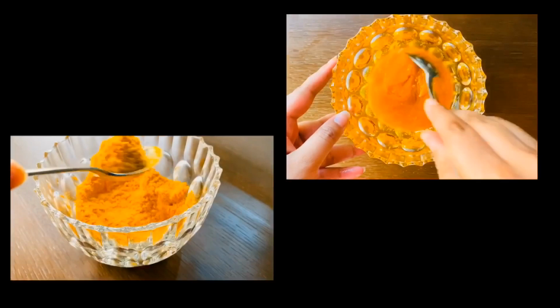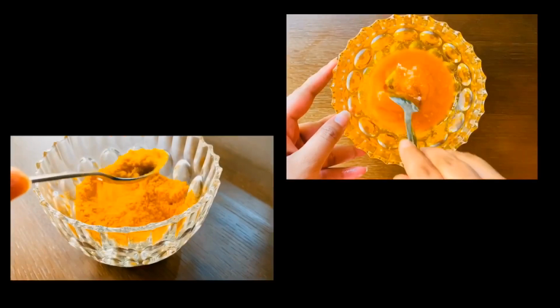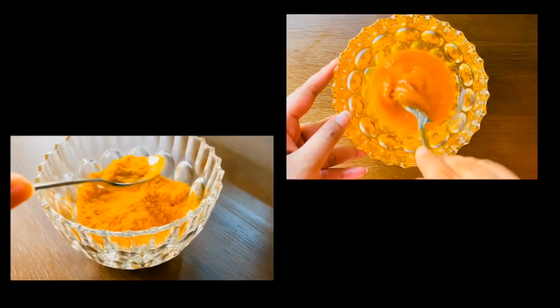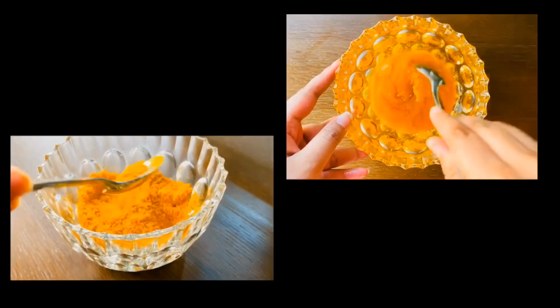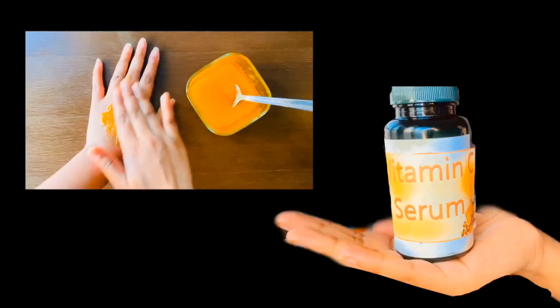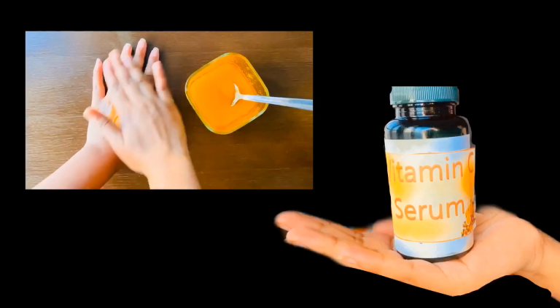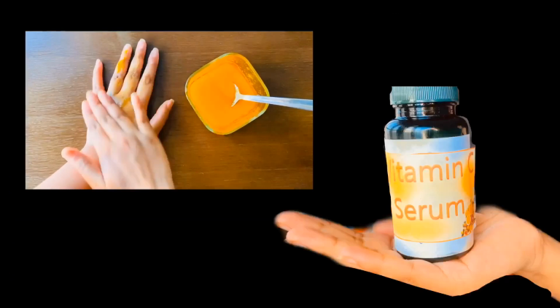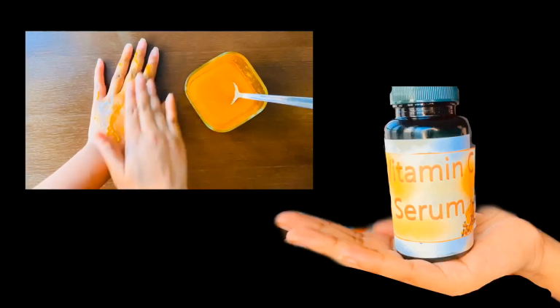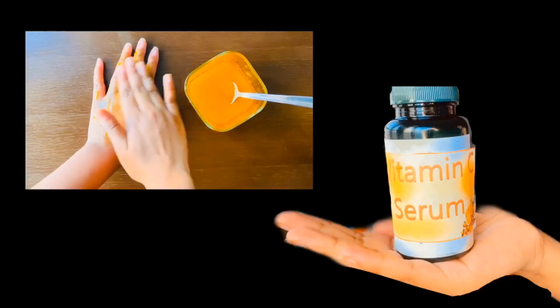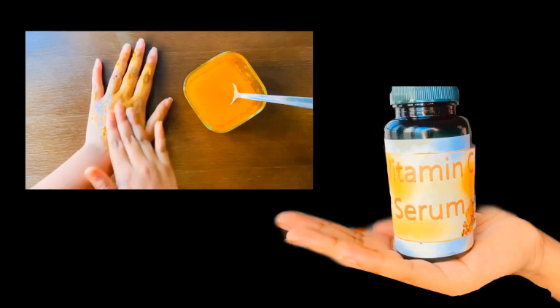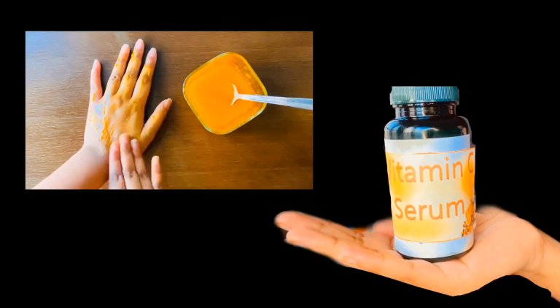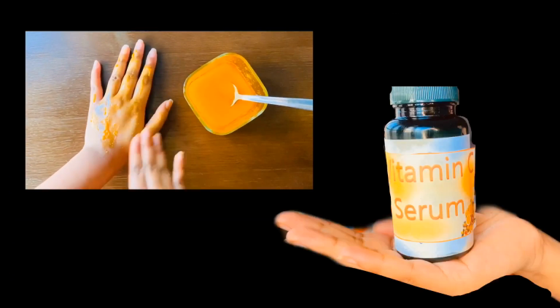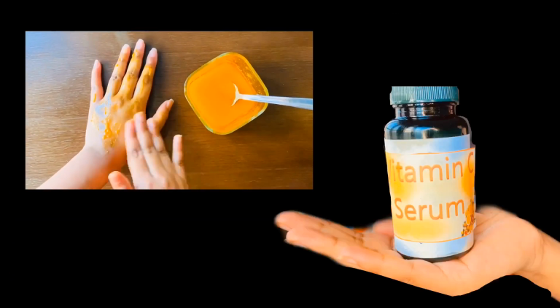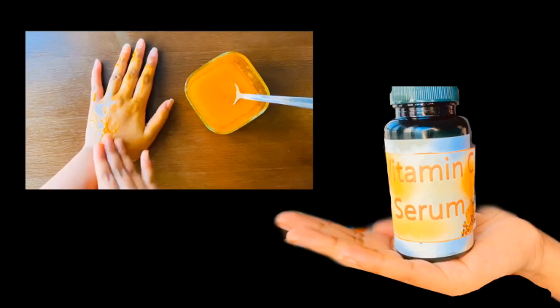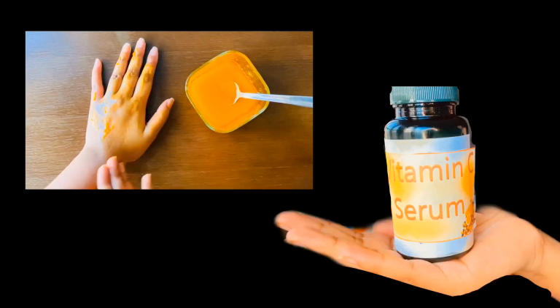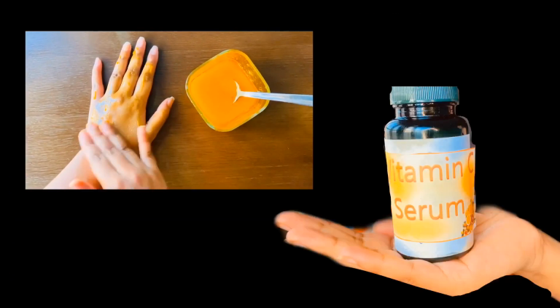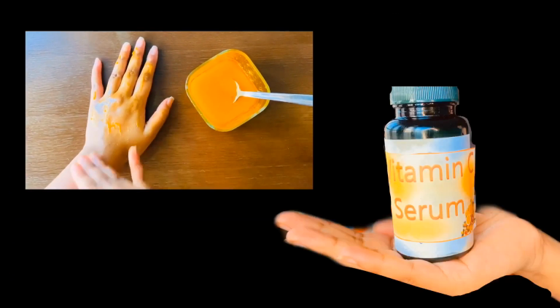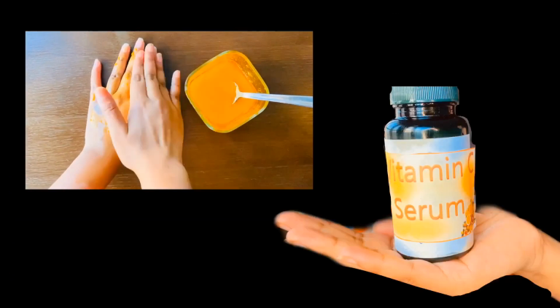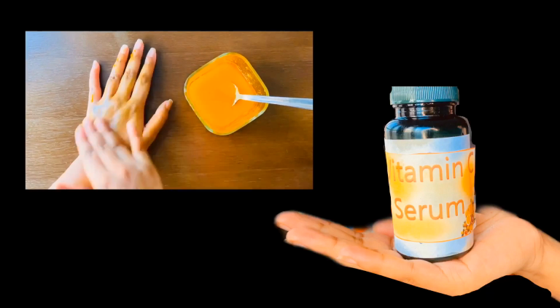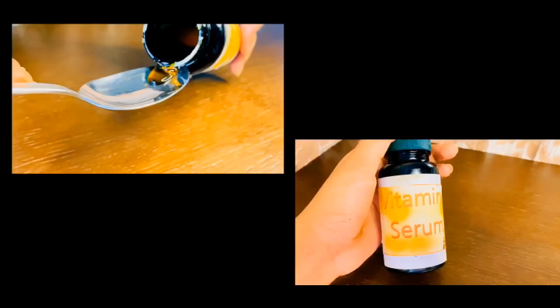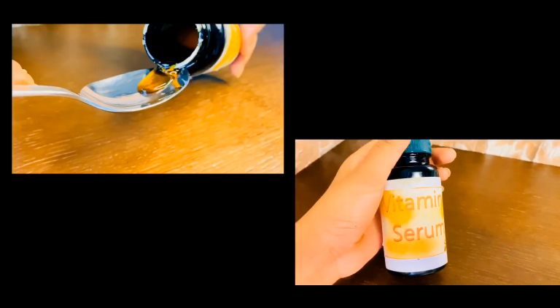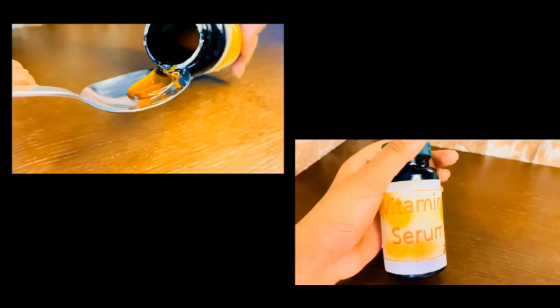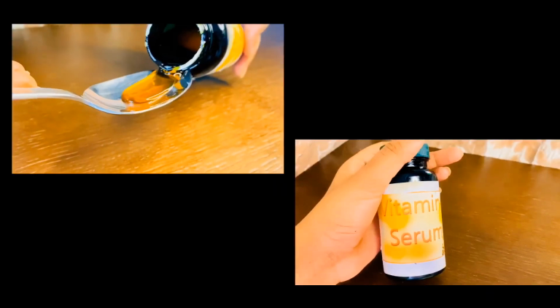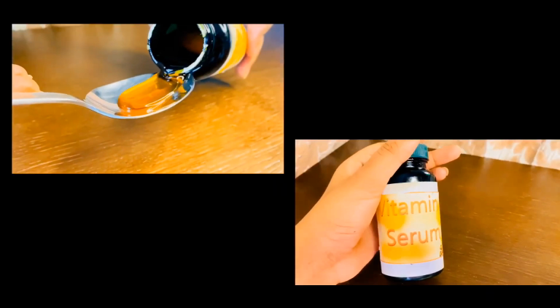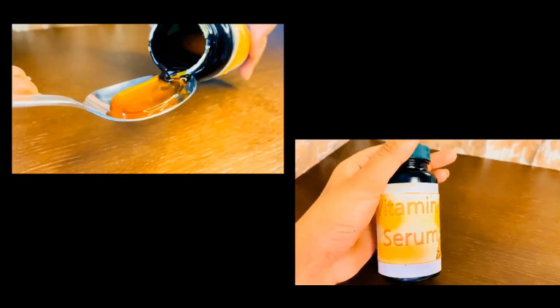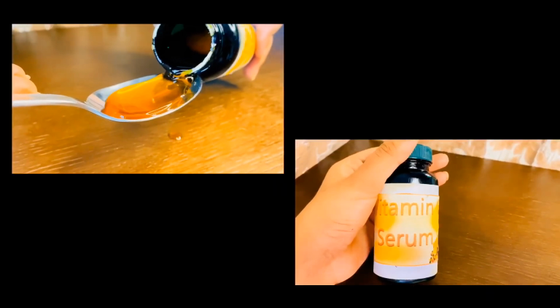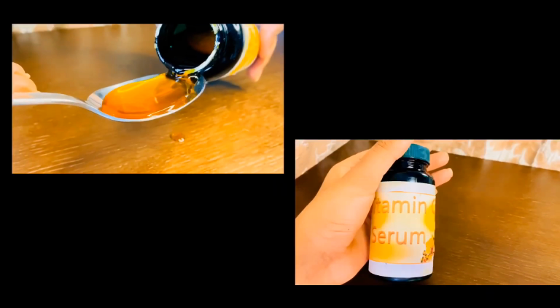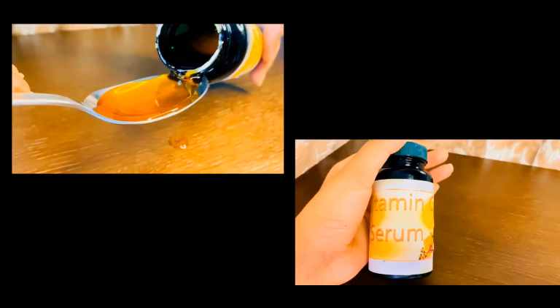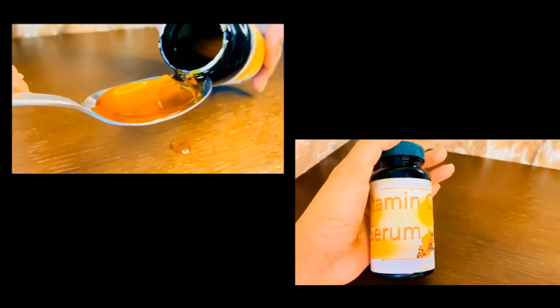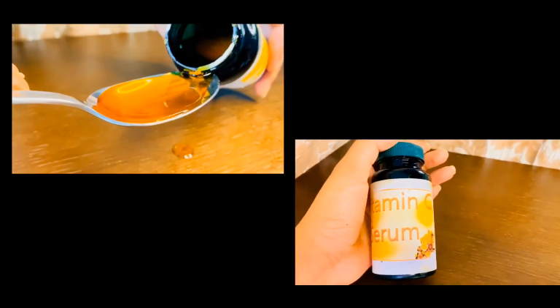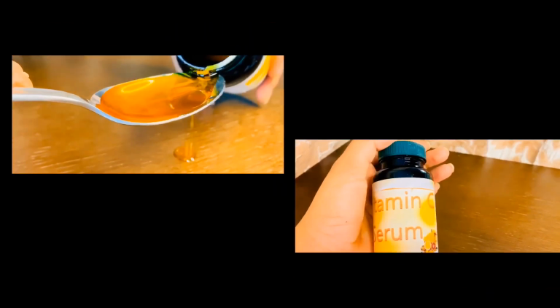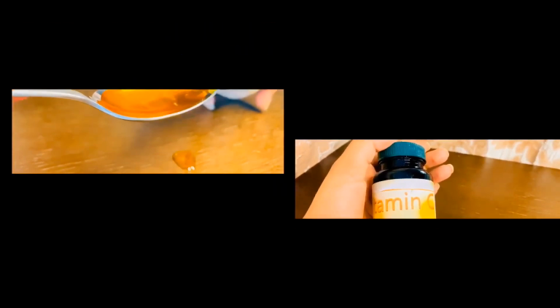Hello friends, welcome back to my channel. I am going to show you how to prepare the vitamin C serum in our diet.